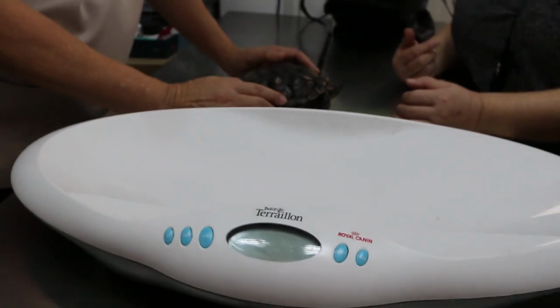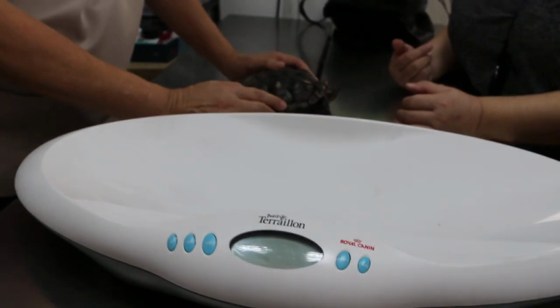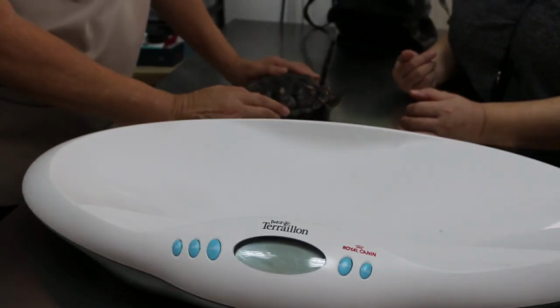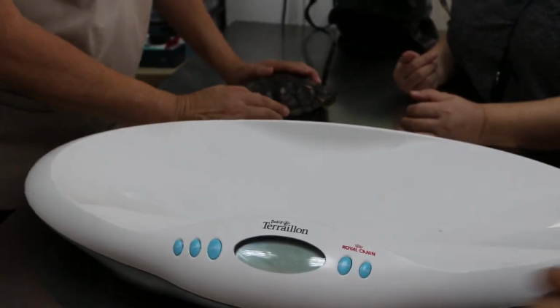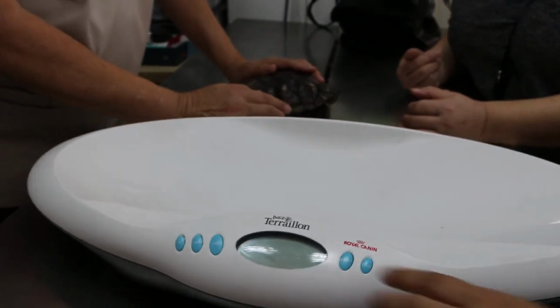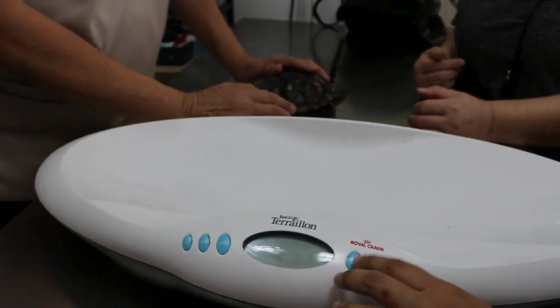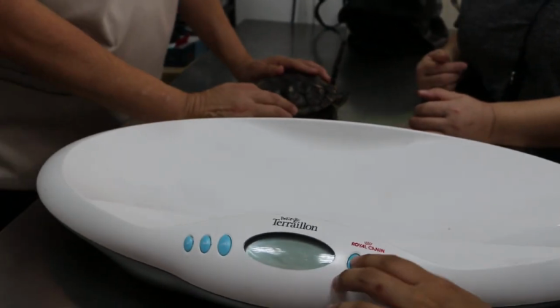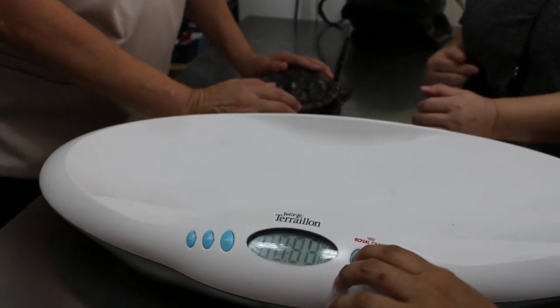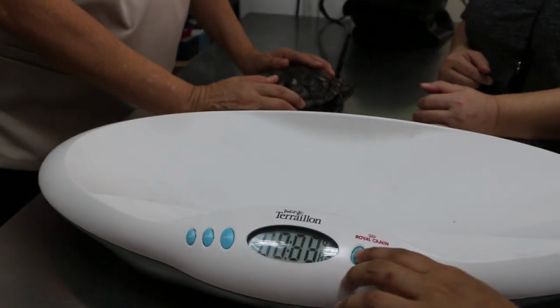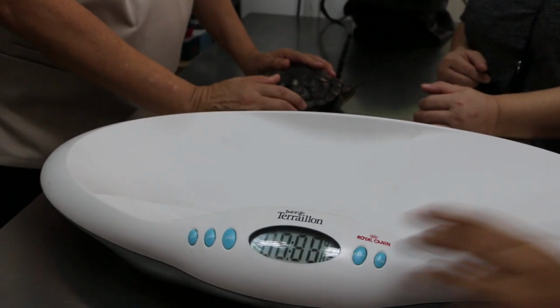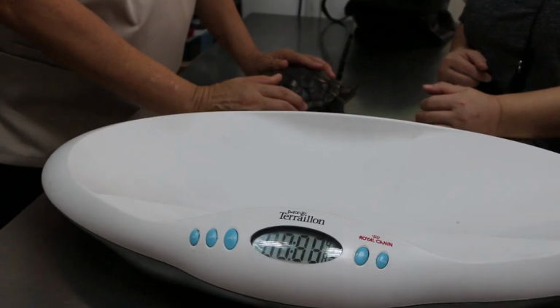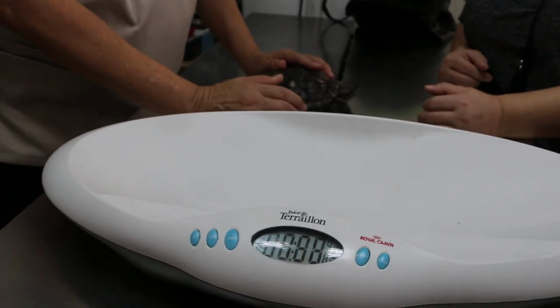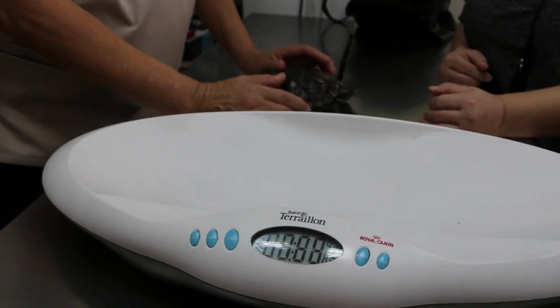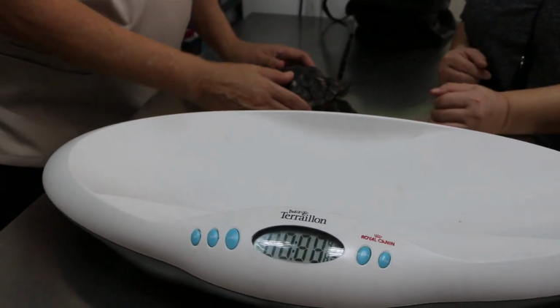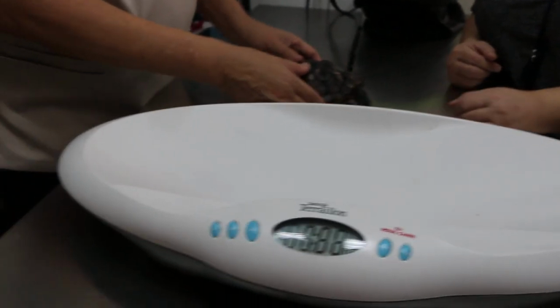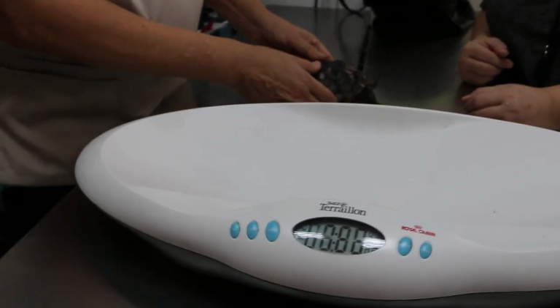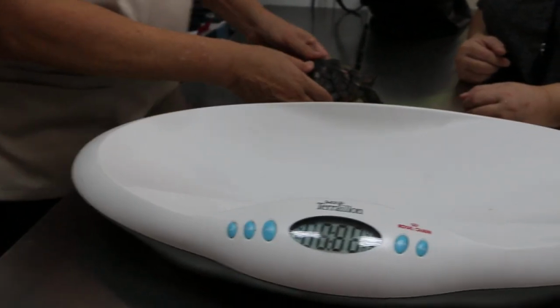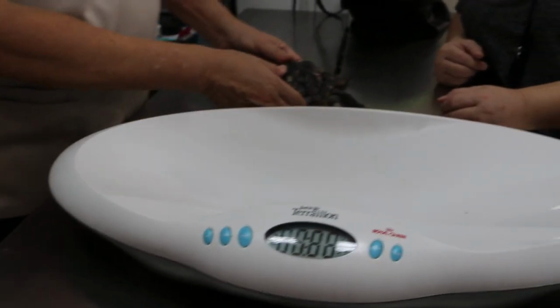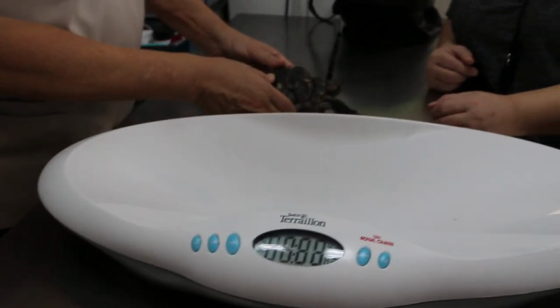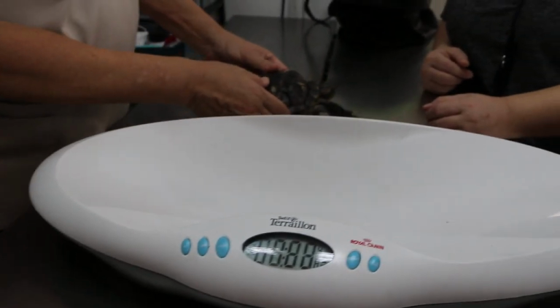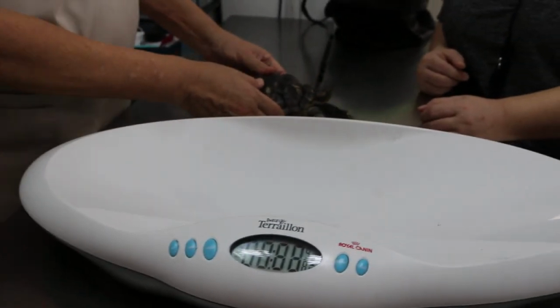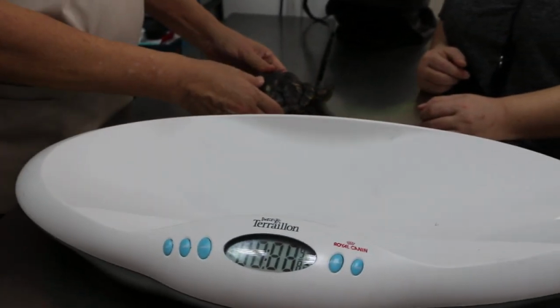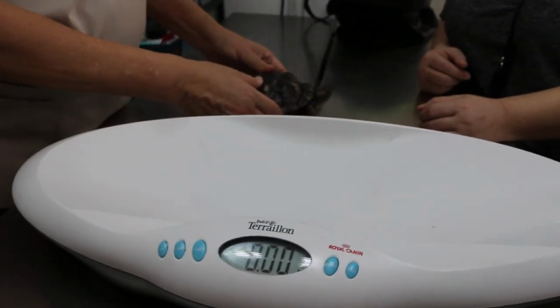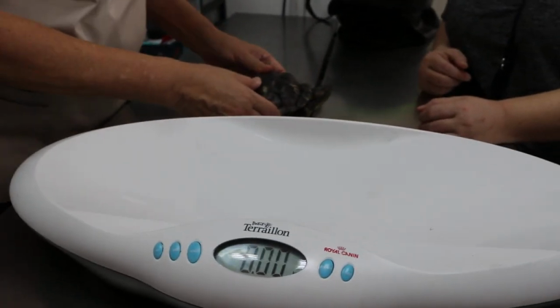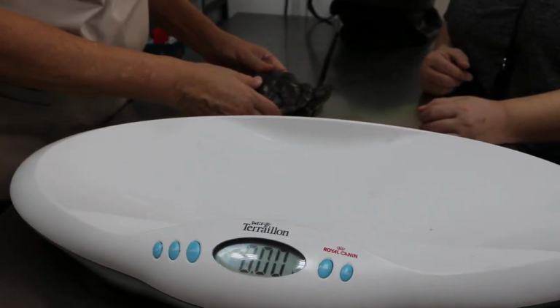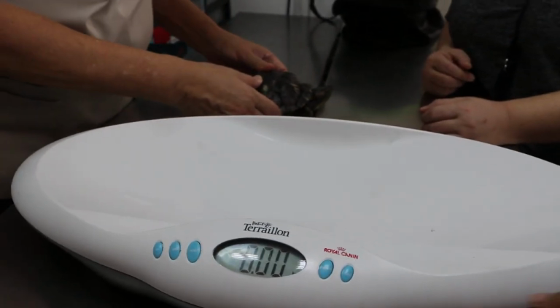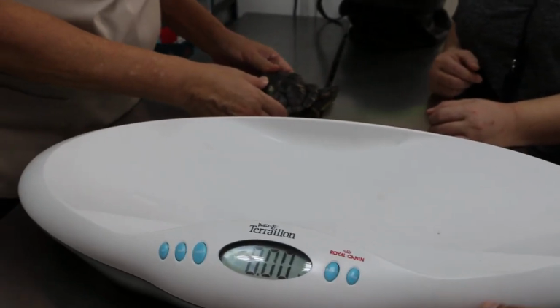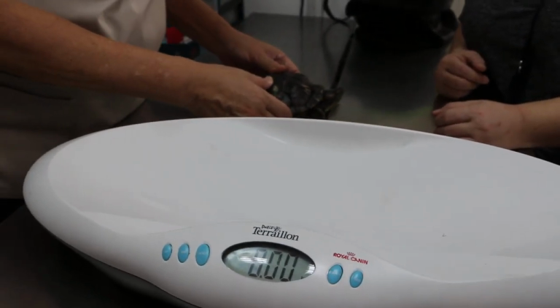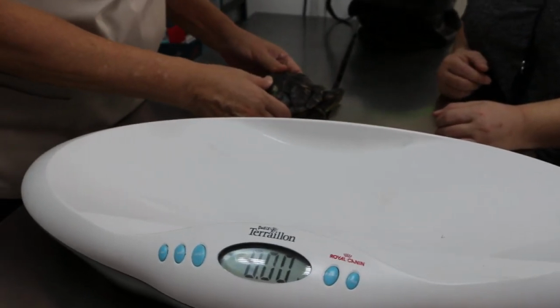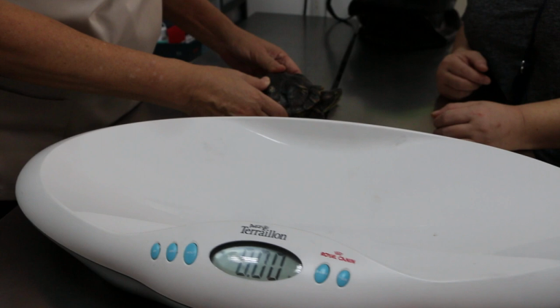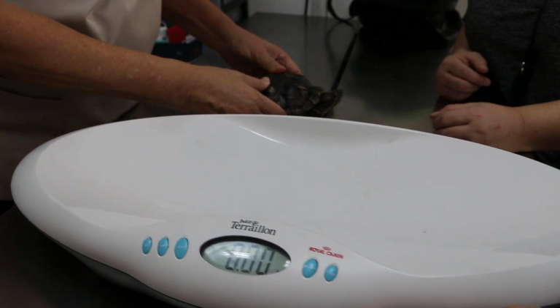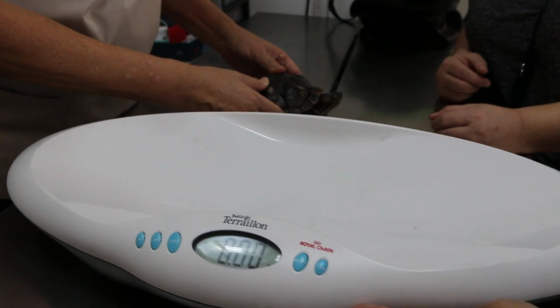6th of May 2018. This is a male 7-year-old red-eared slider.